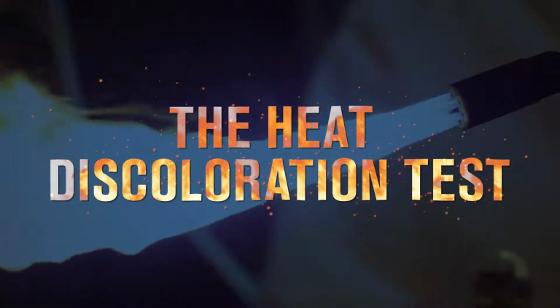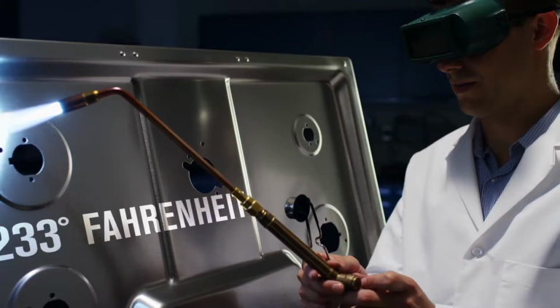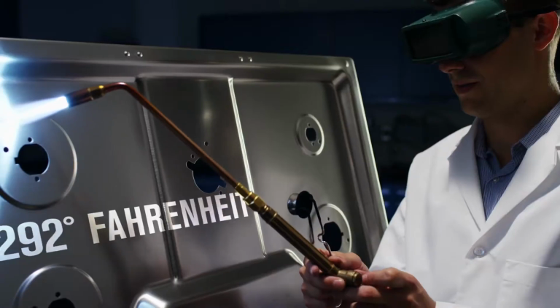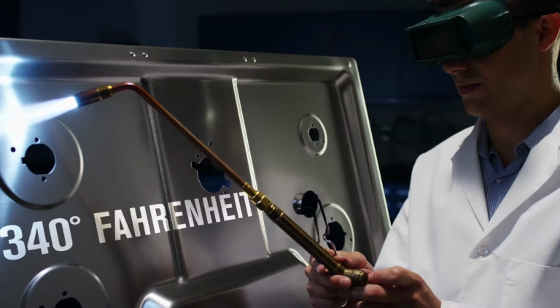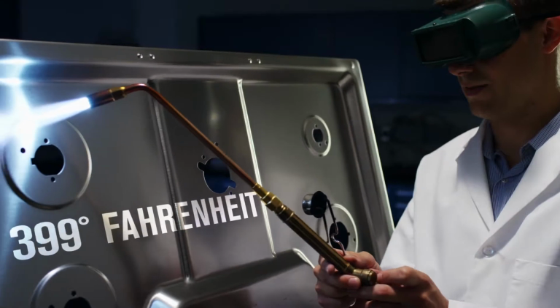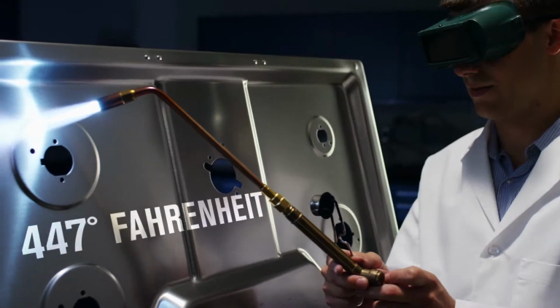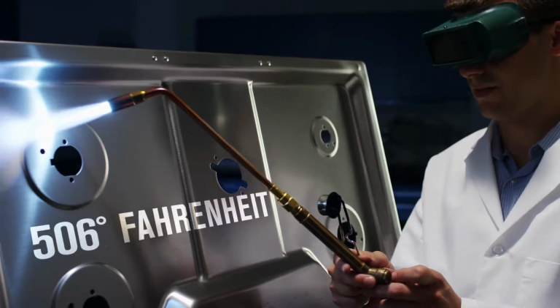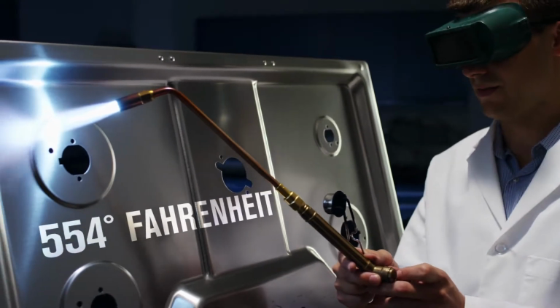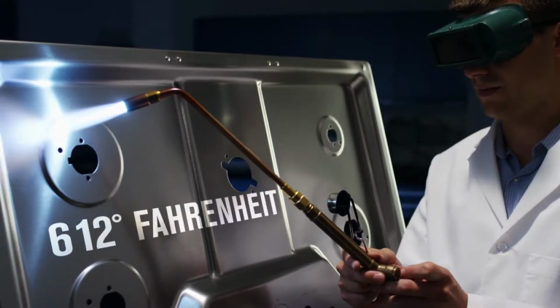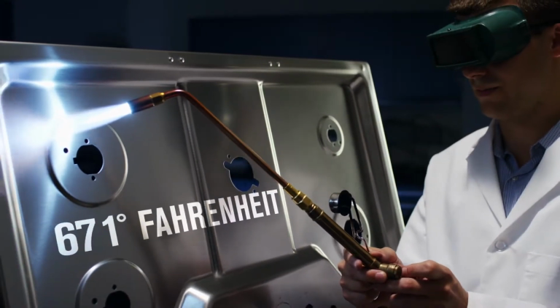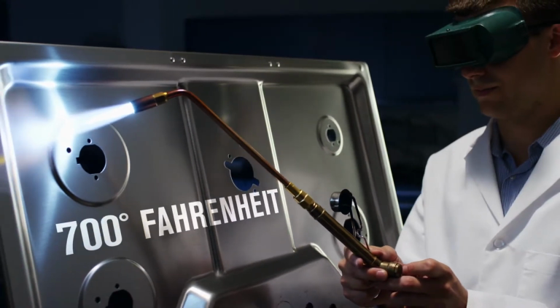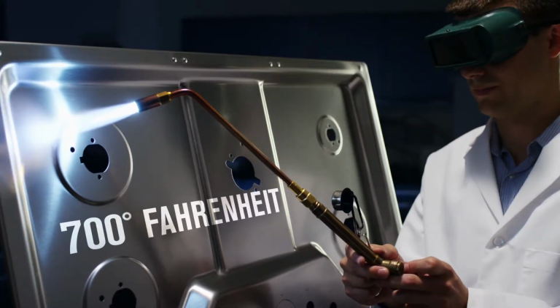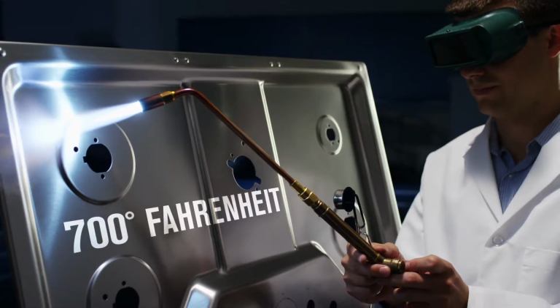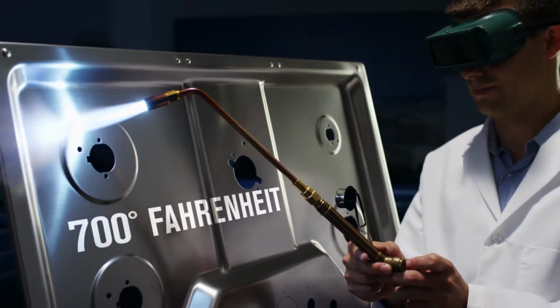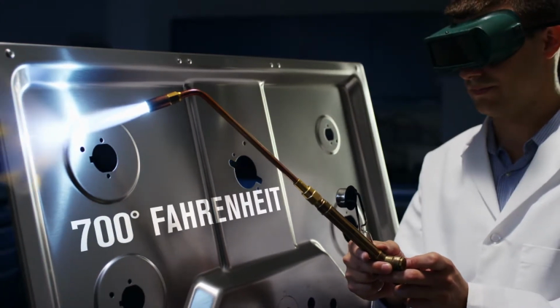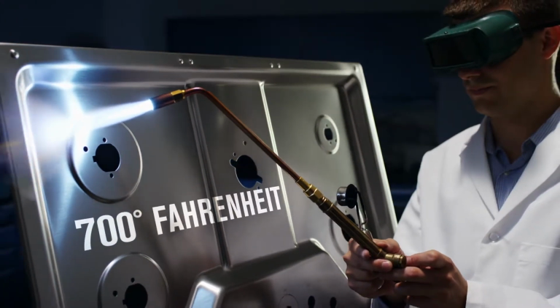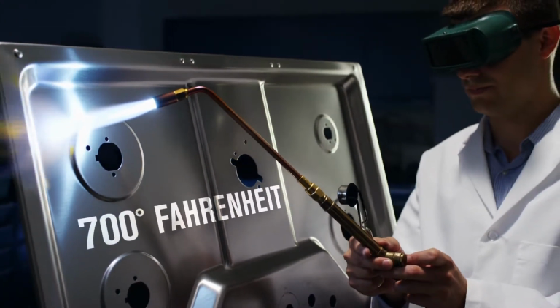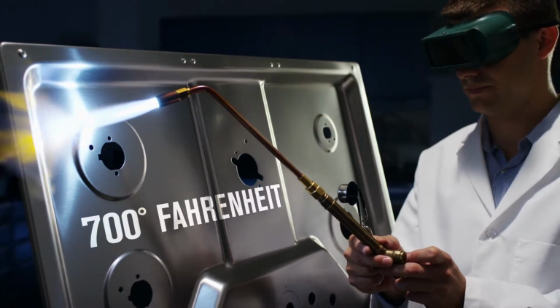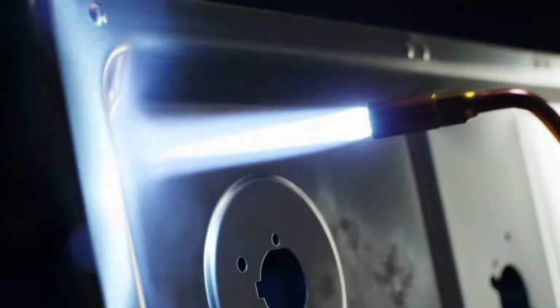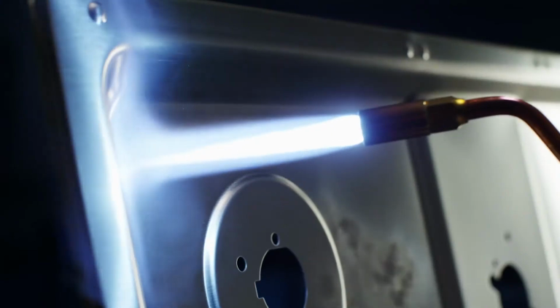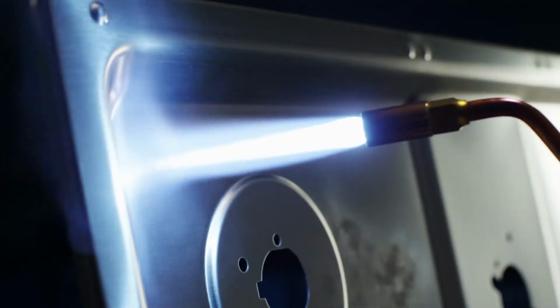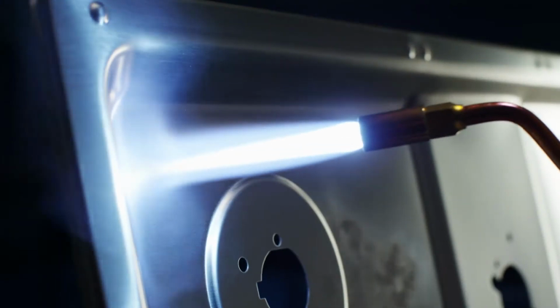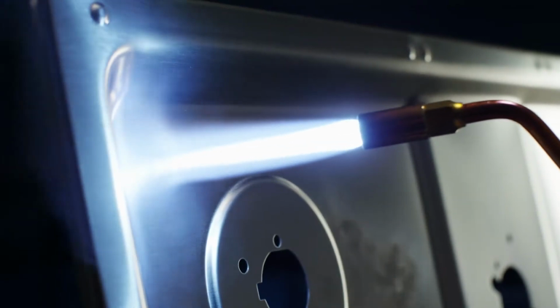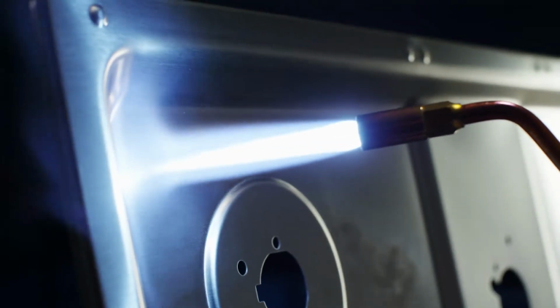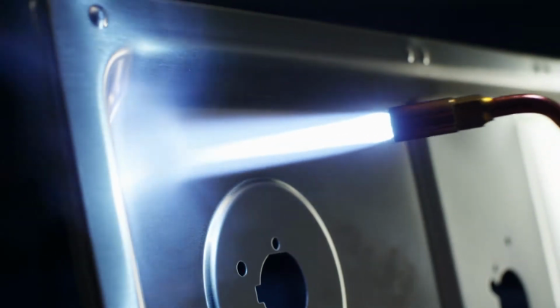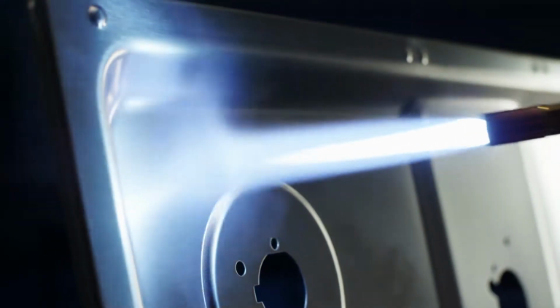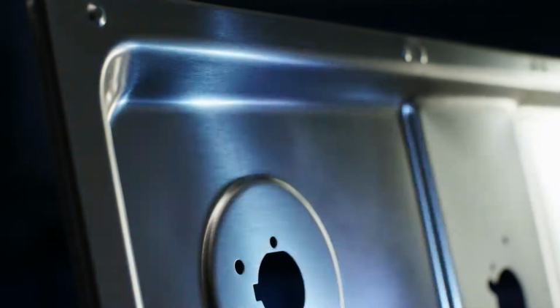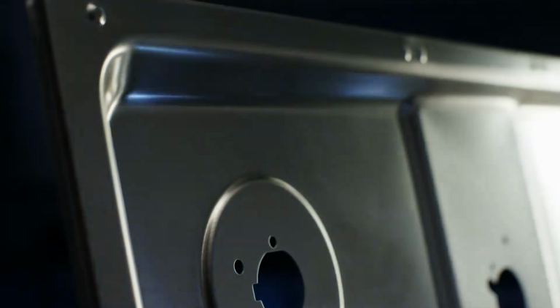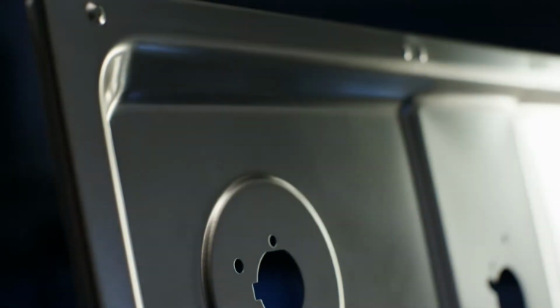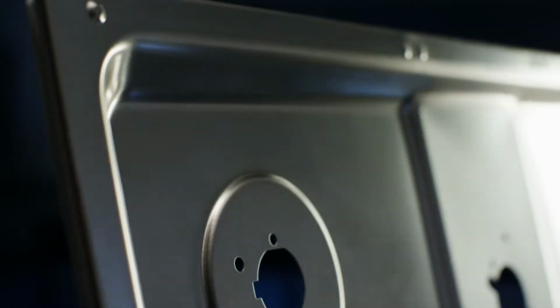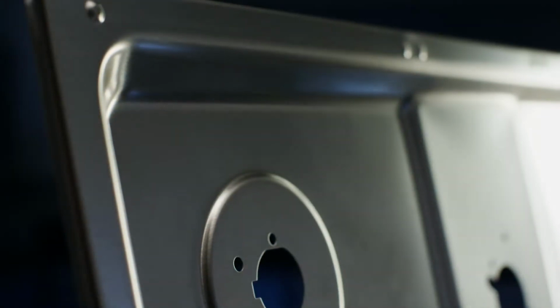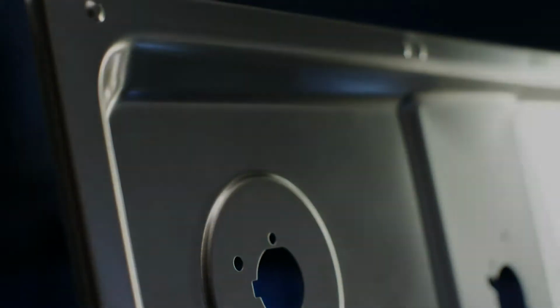The Heat Discoloration Test. Even in the face of heat over 700 degrees Fahrenheit, the DuraGuard Finish resists discoloration.